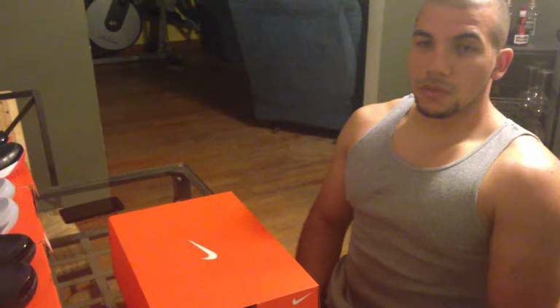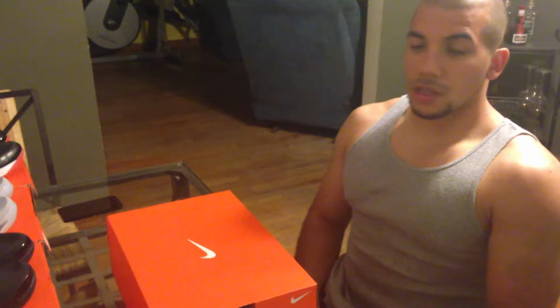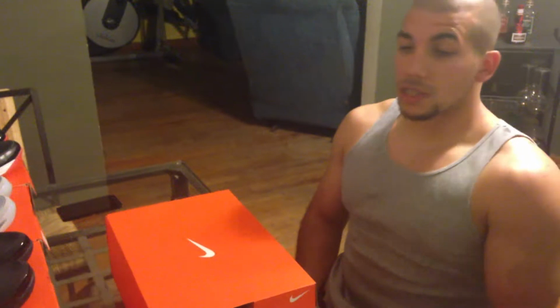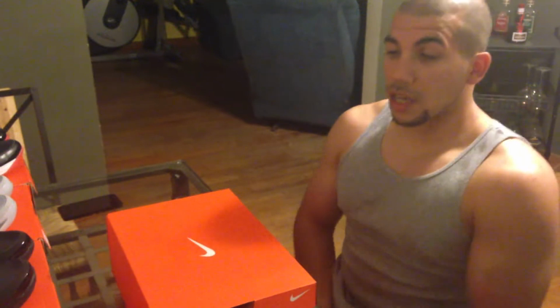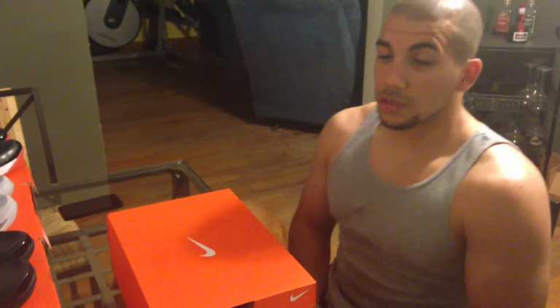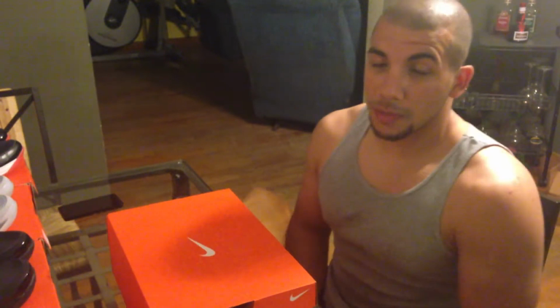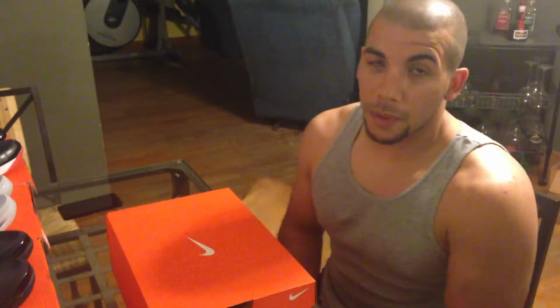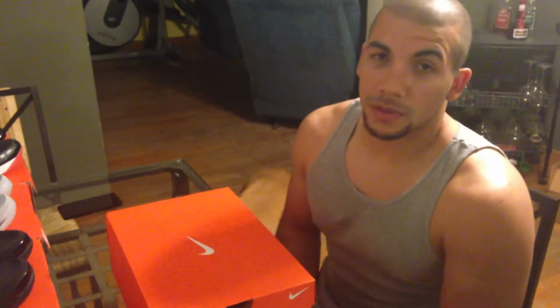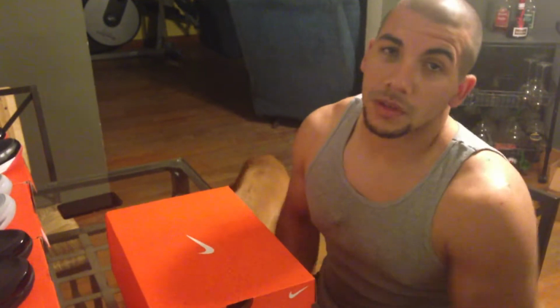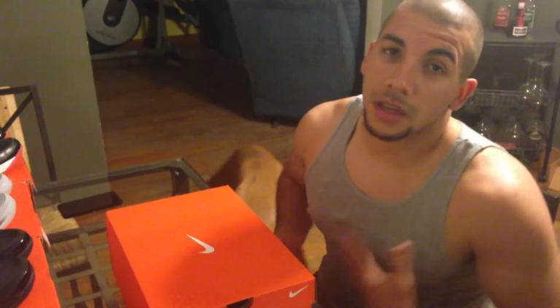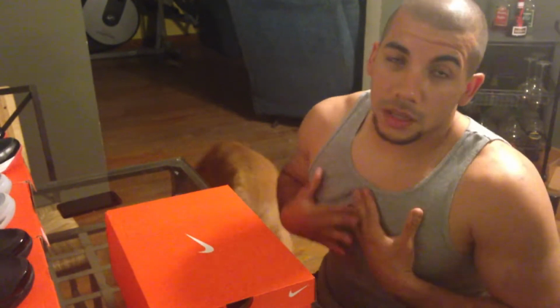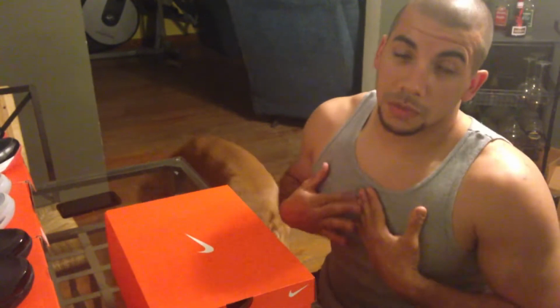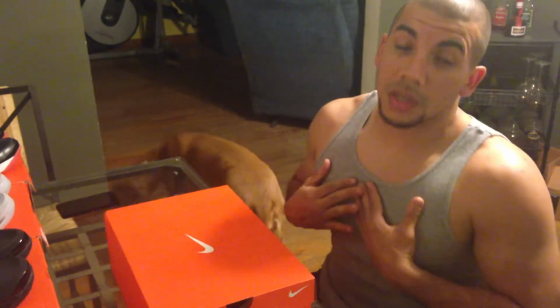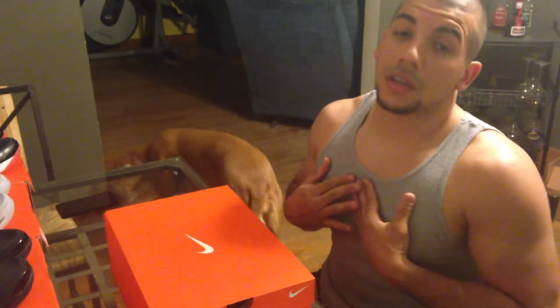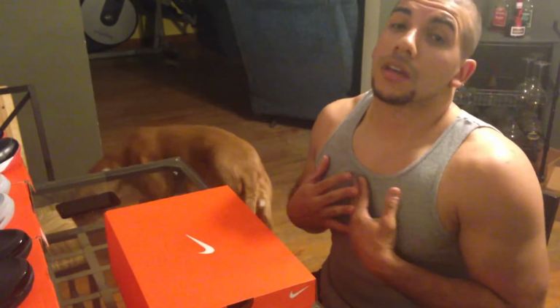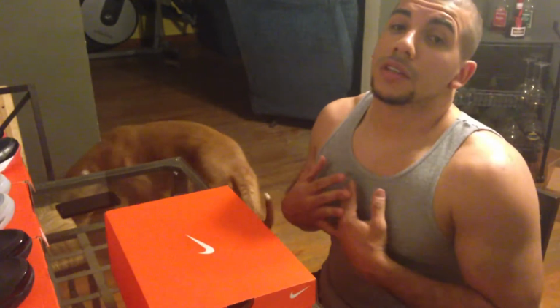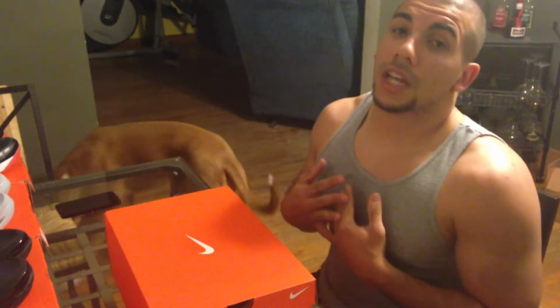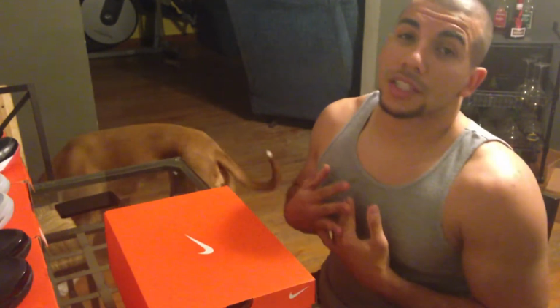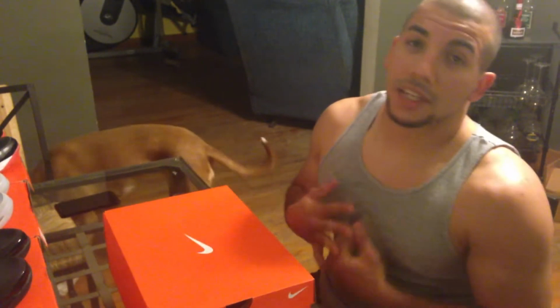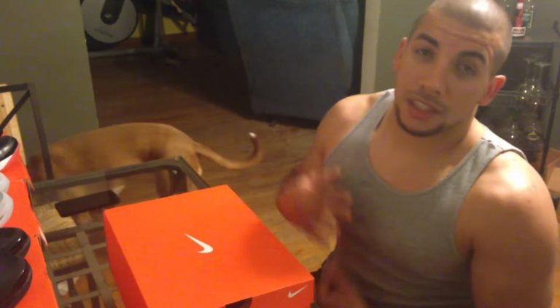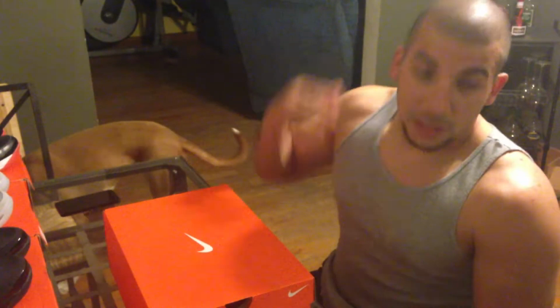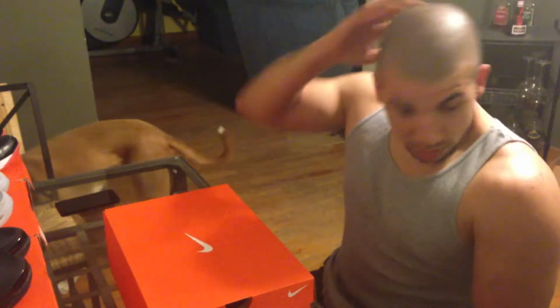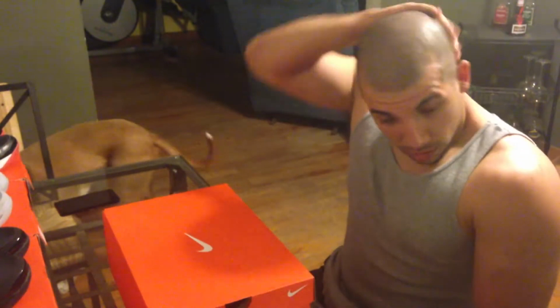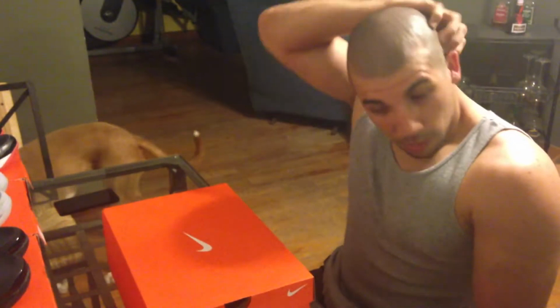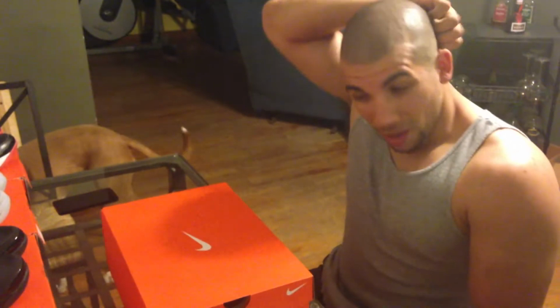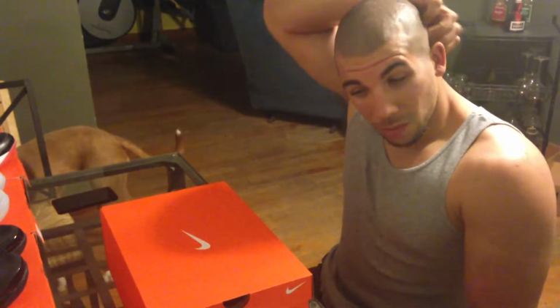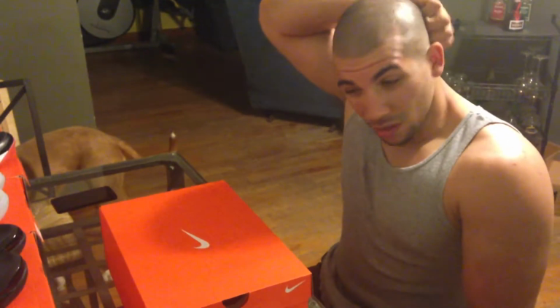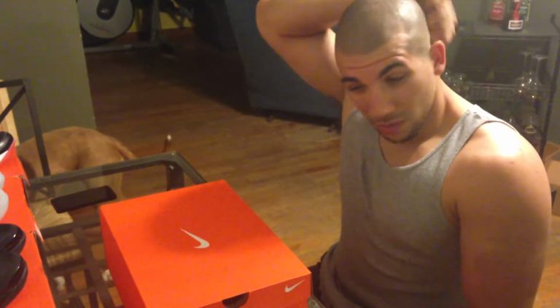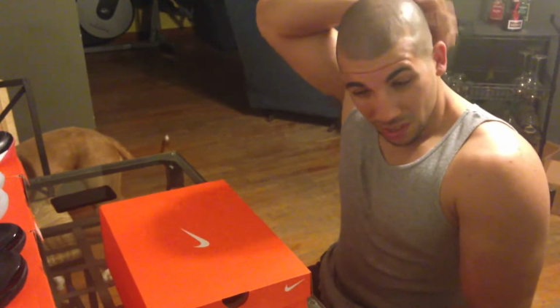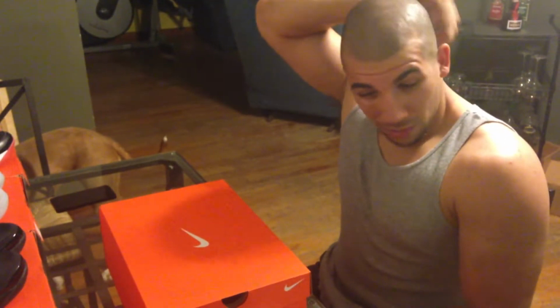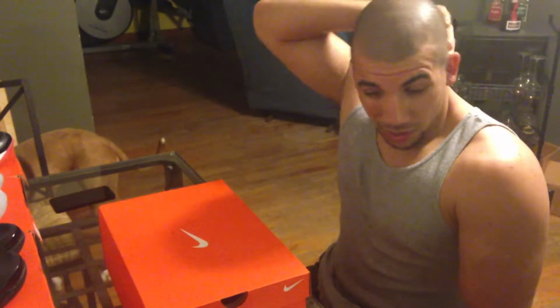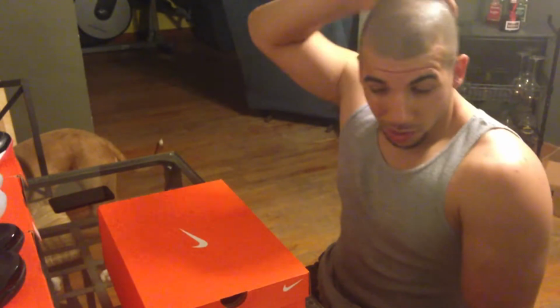Sneakerheads, what's poppin'? It's me, Shala Shasta. Back with another sneaker video.